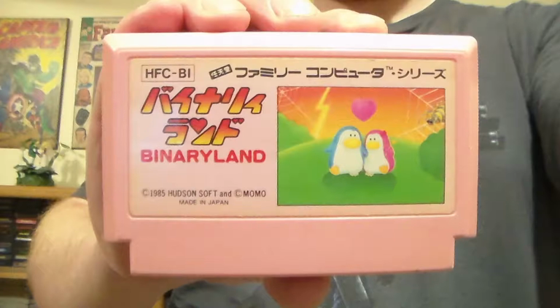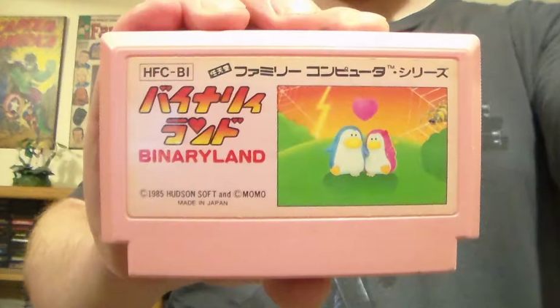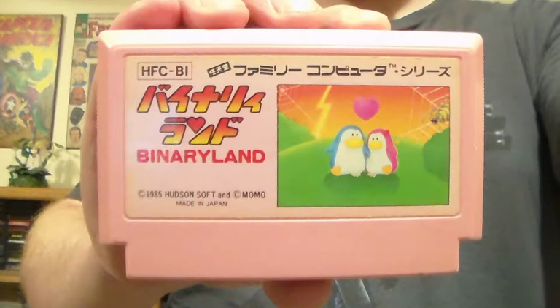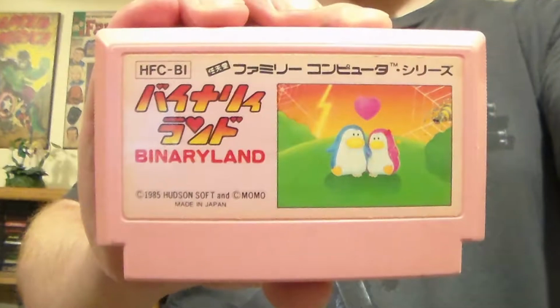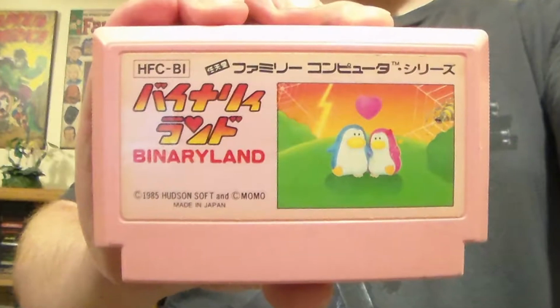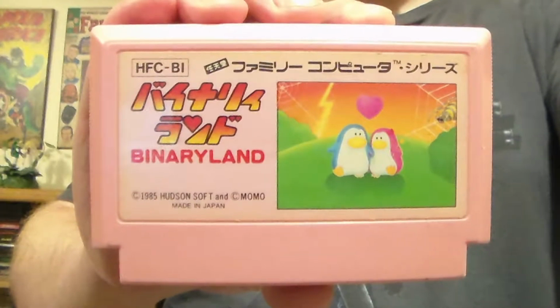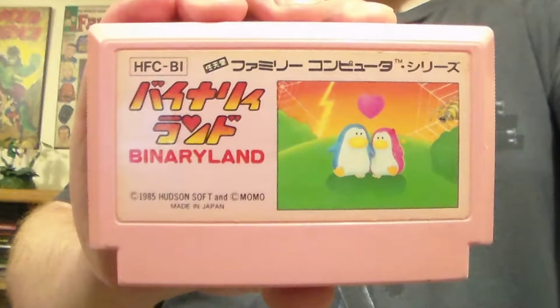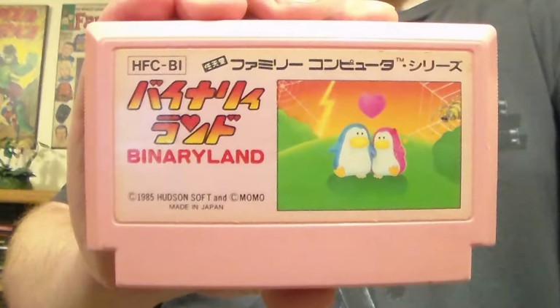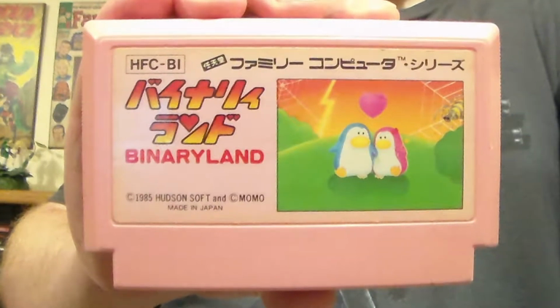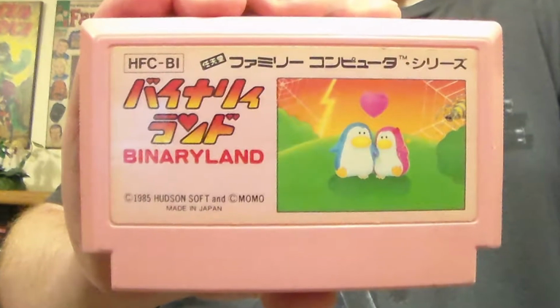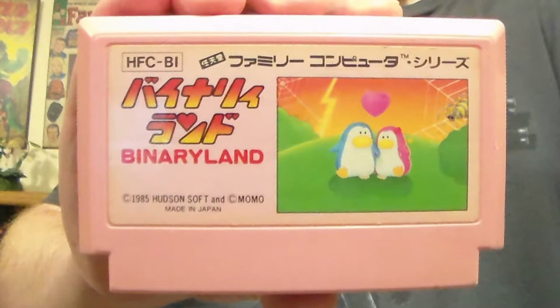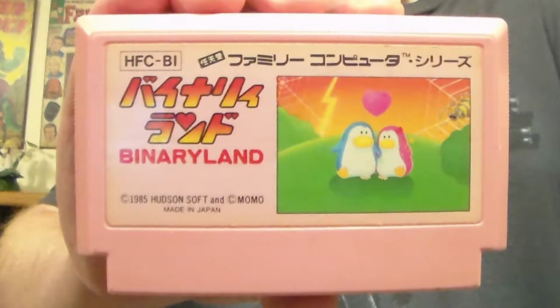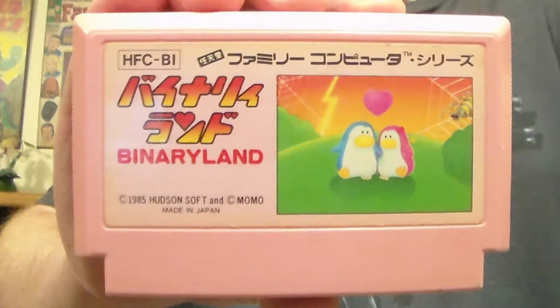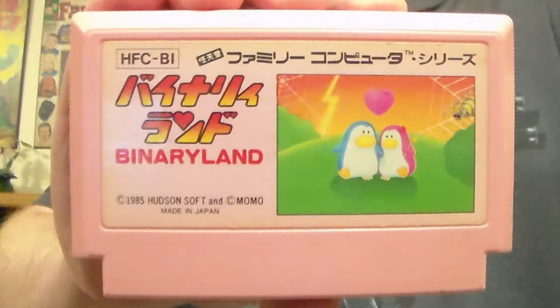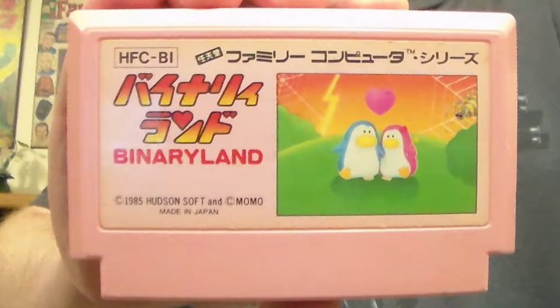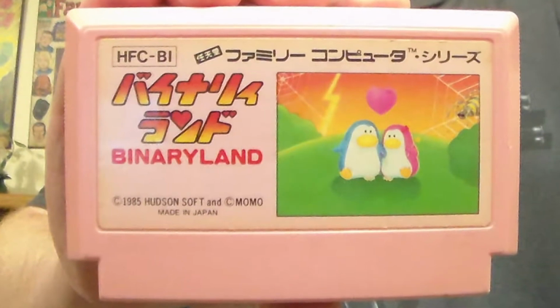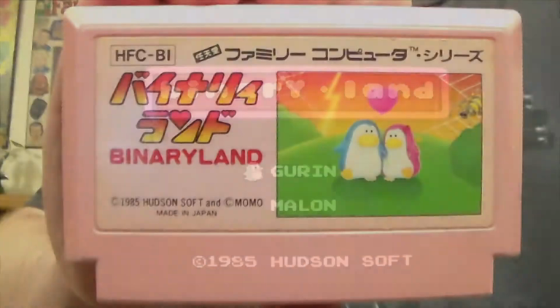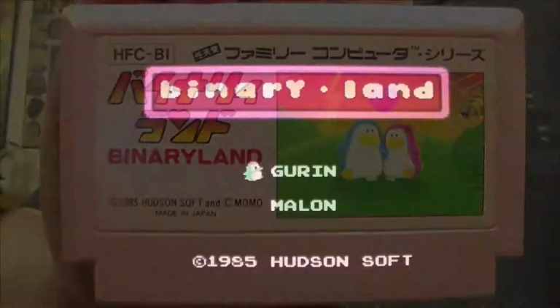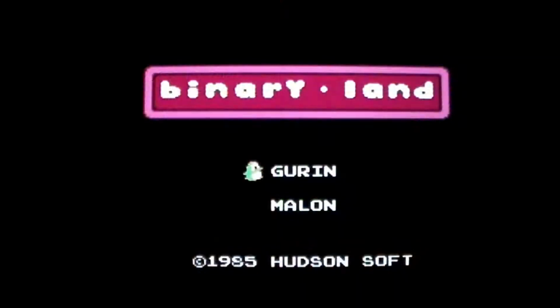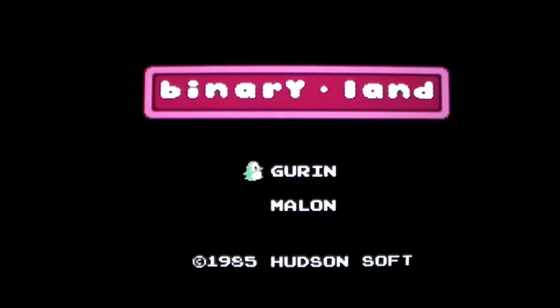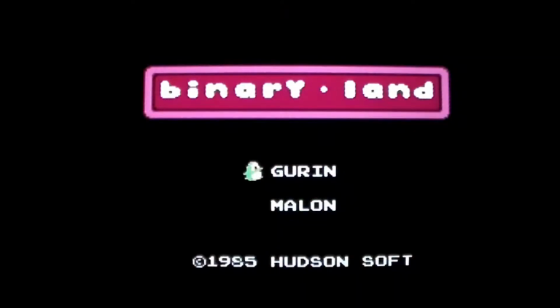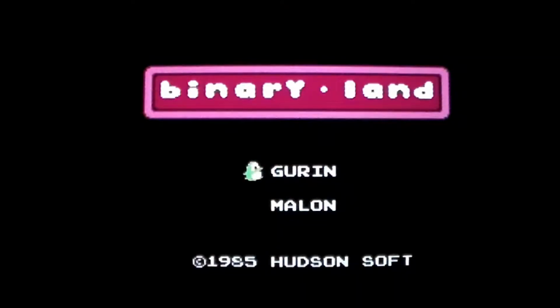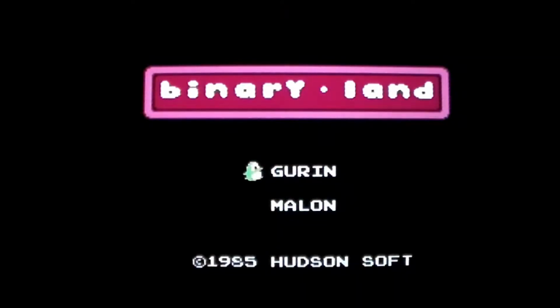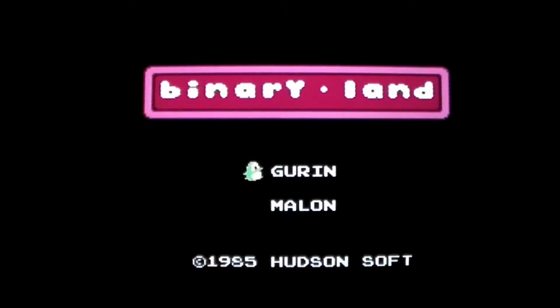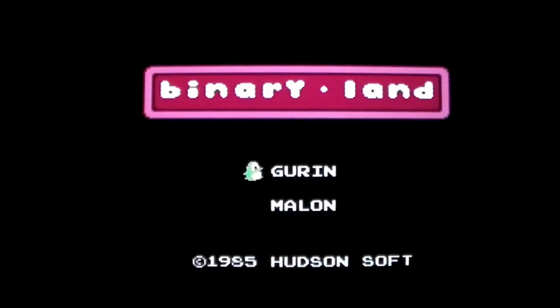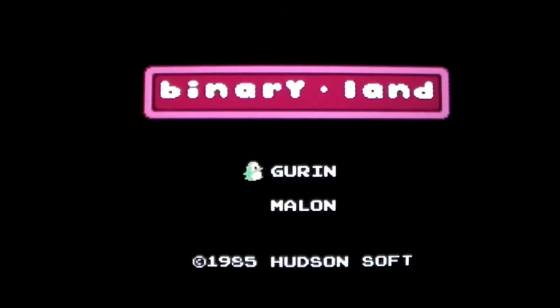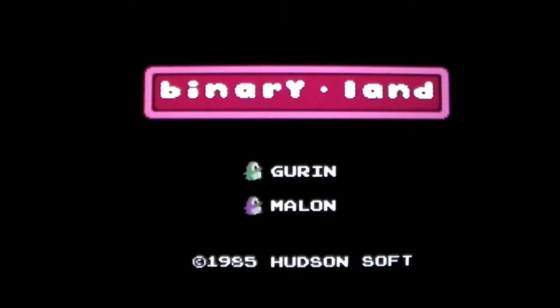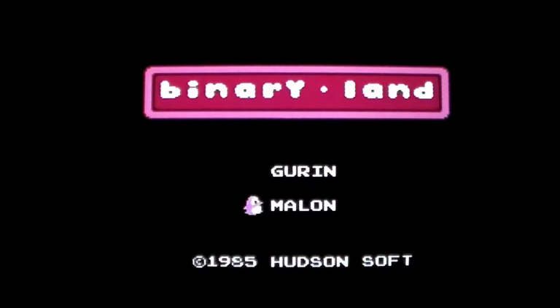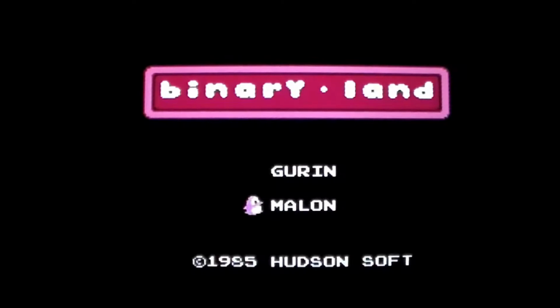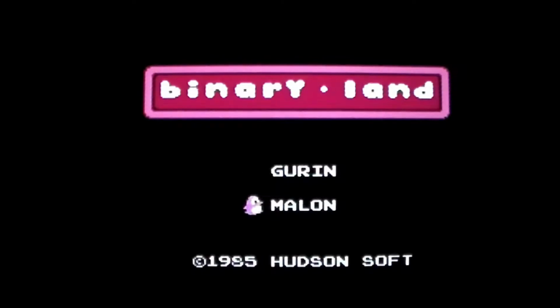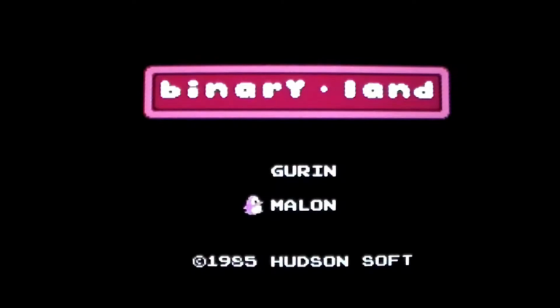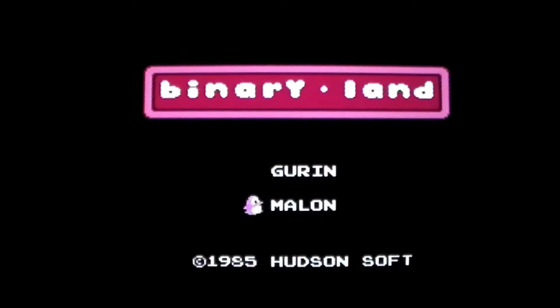Binary Land by Hudson Soft was released on the Famicom in 1985, but never made it to the NES.